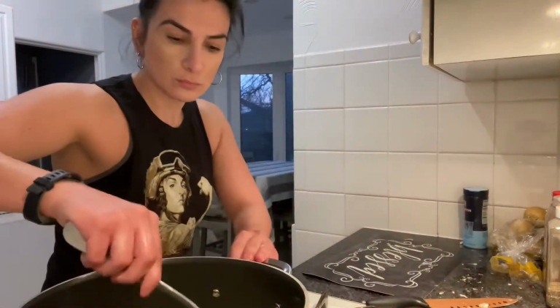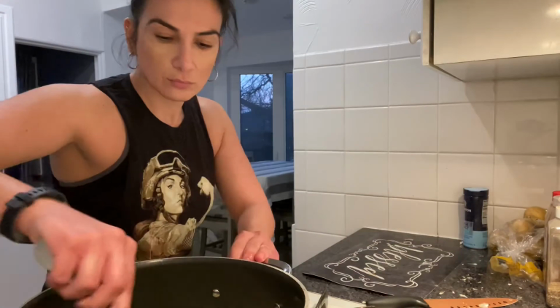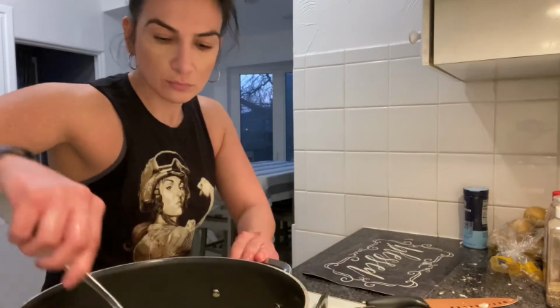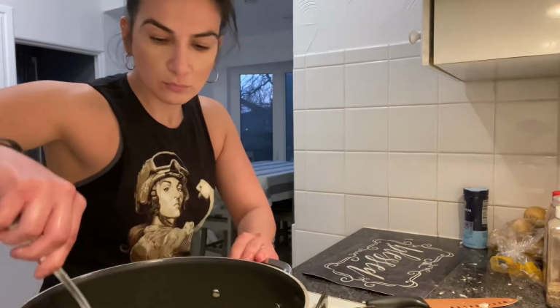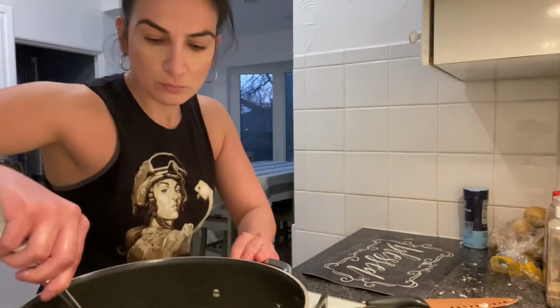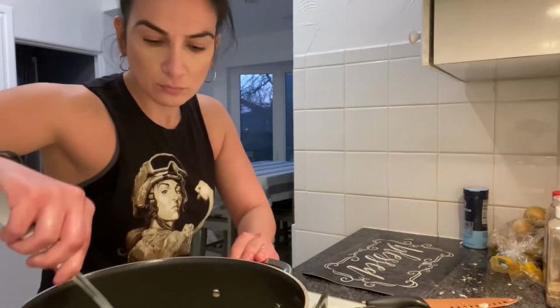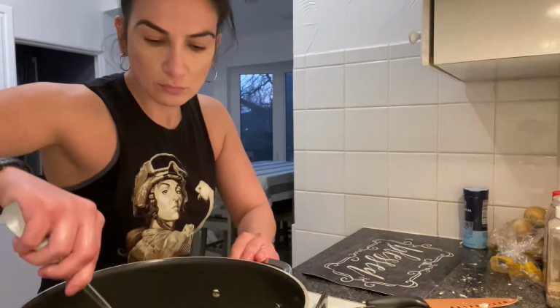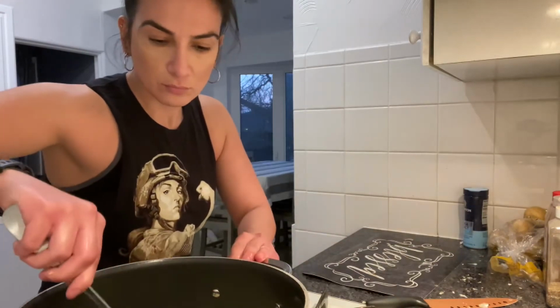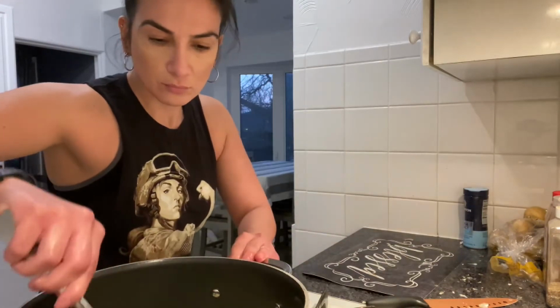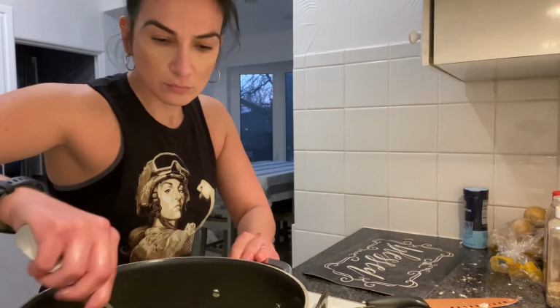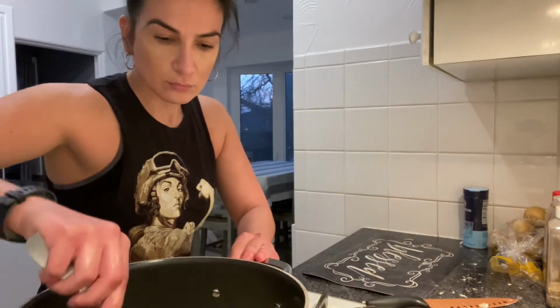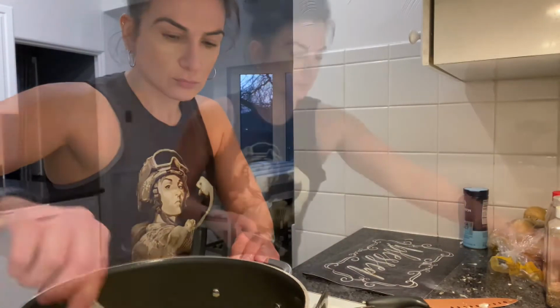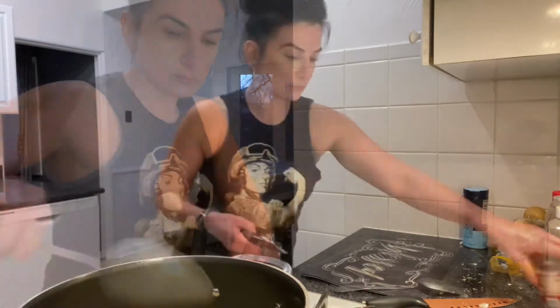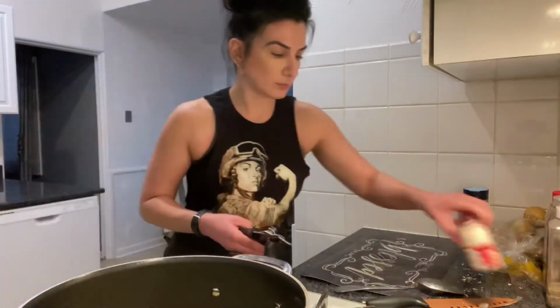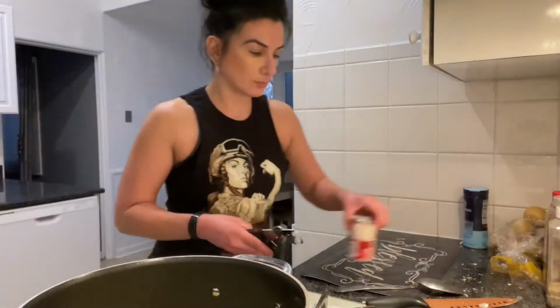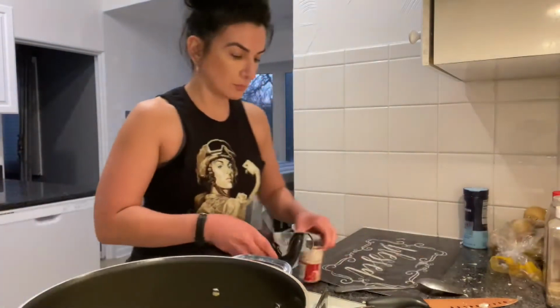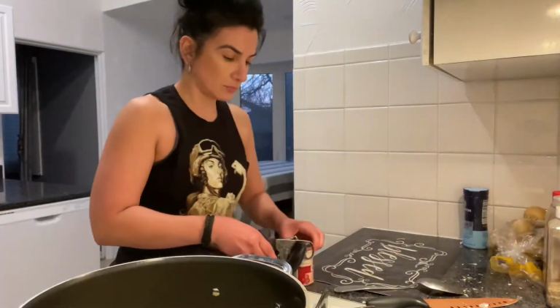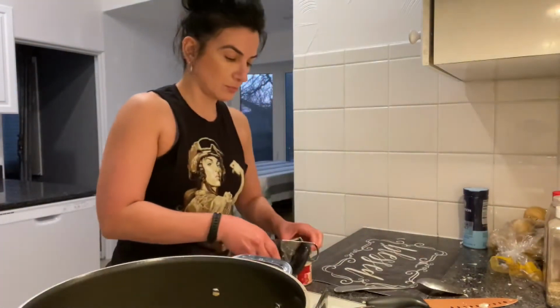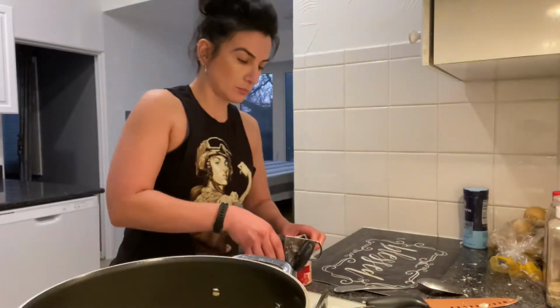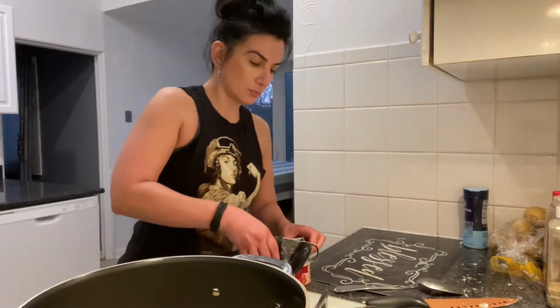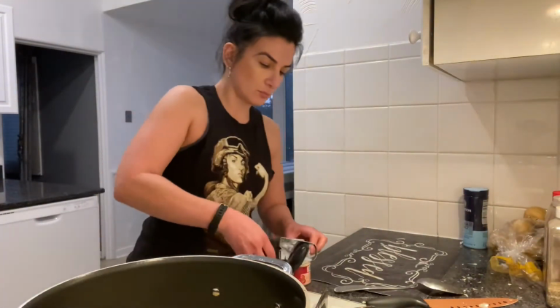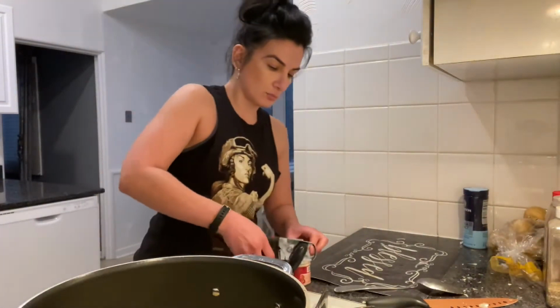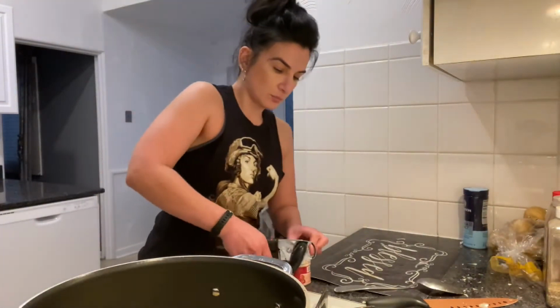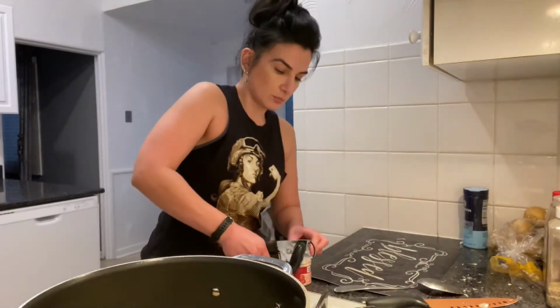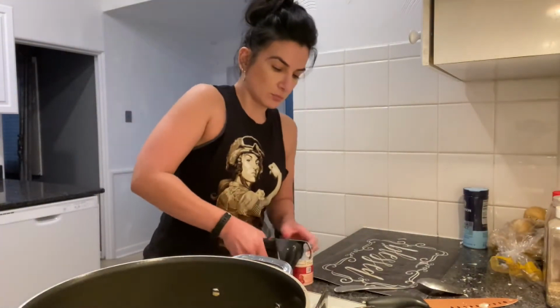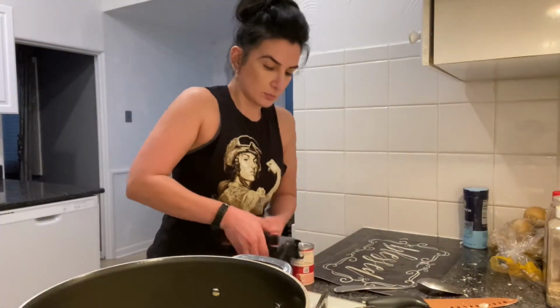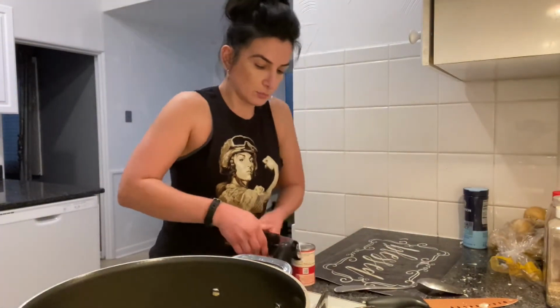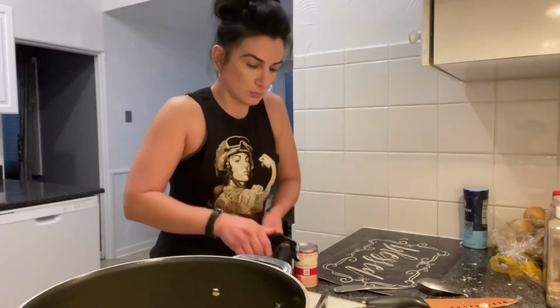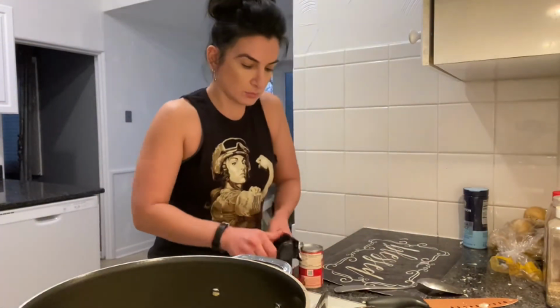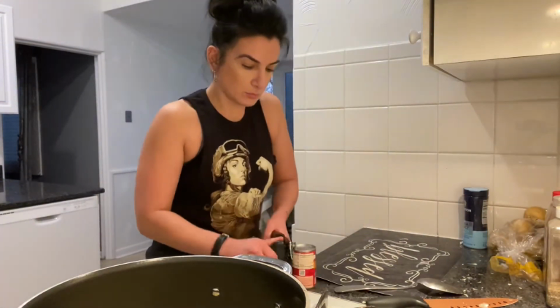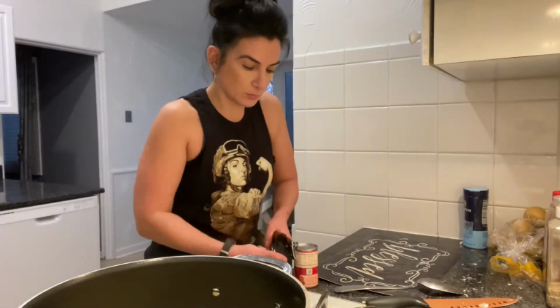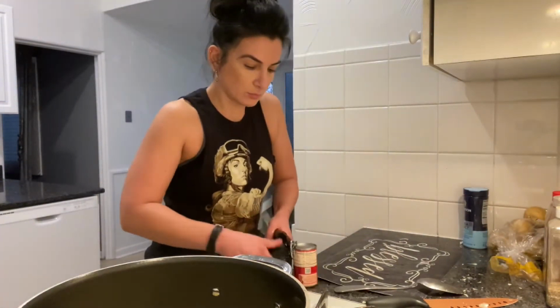Give things a nice stir, and then I'm going to go ahead and open up a can of tomato paste.